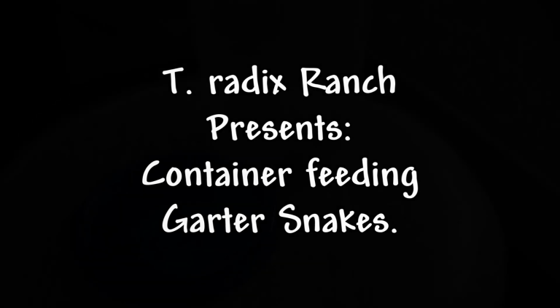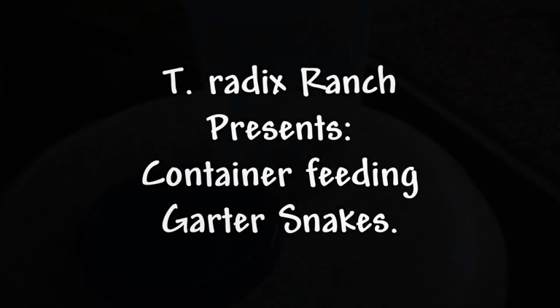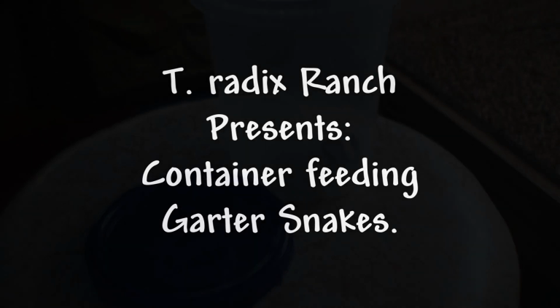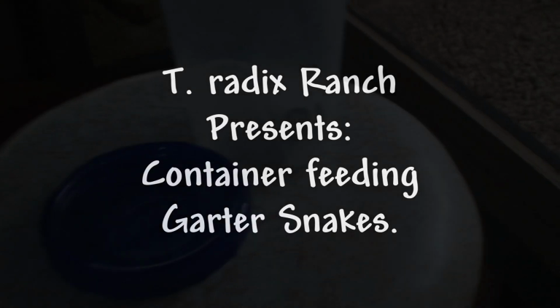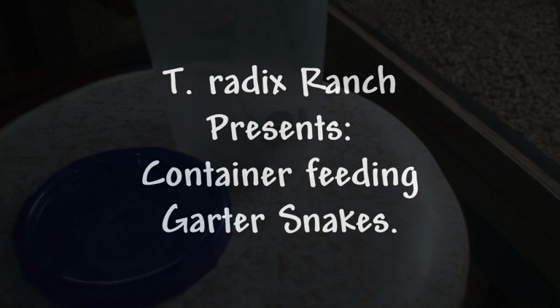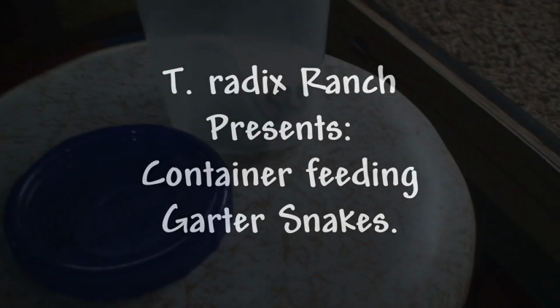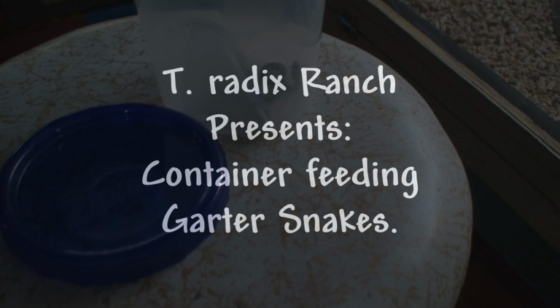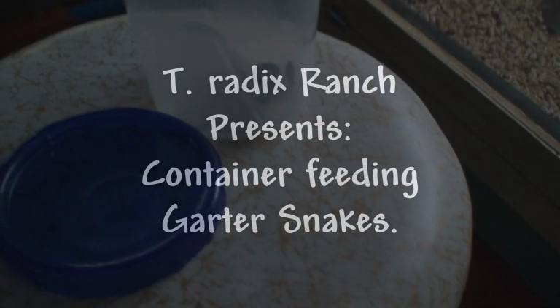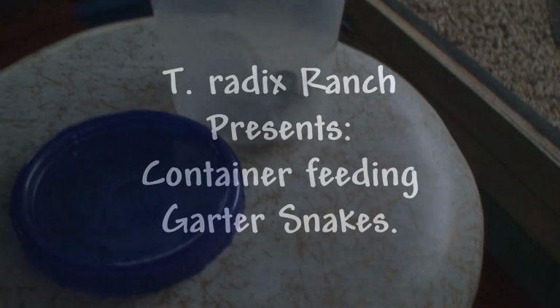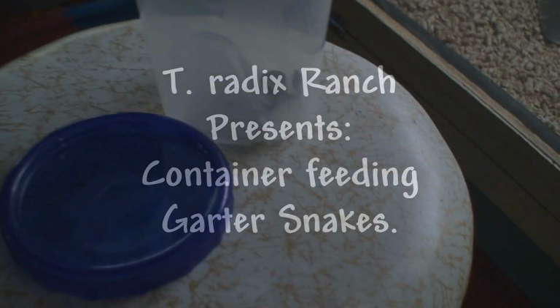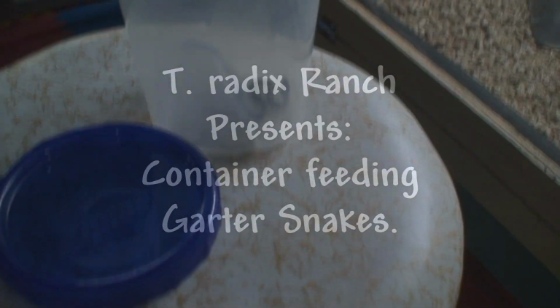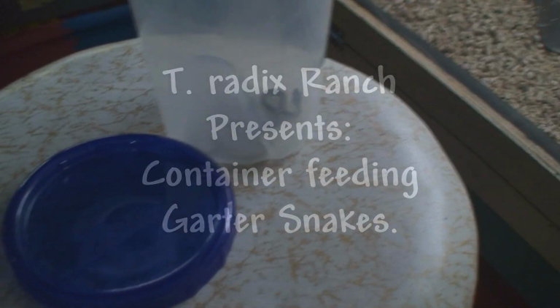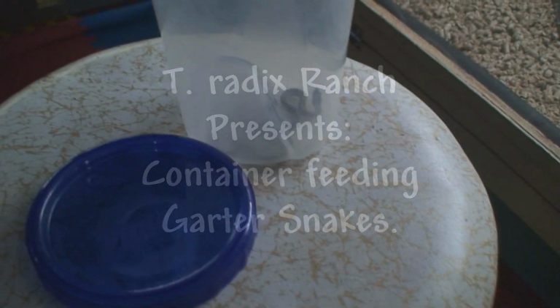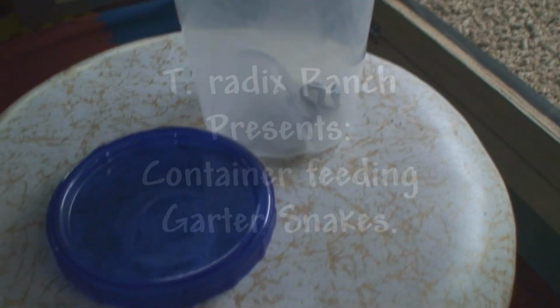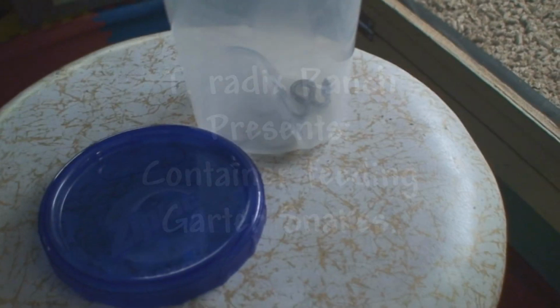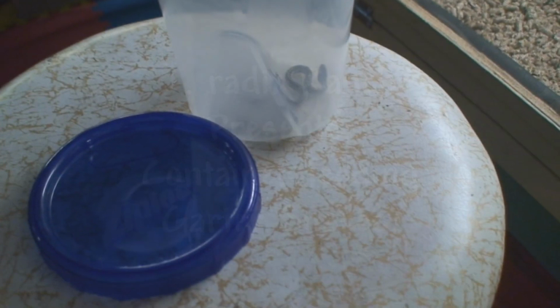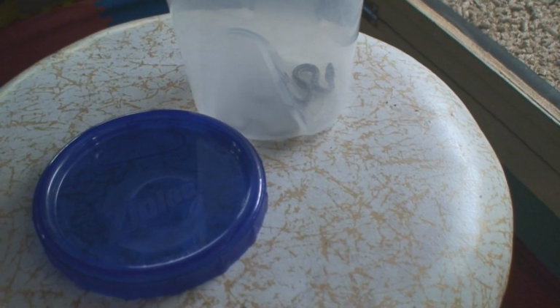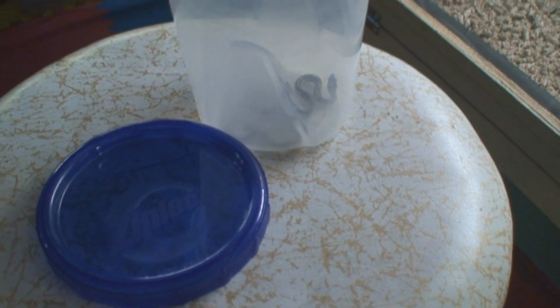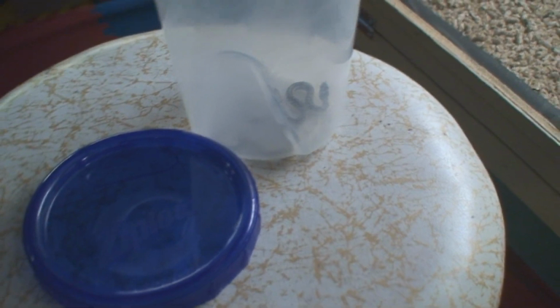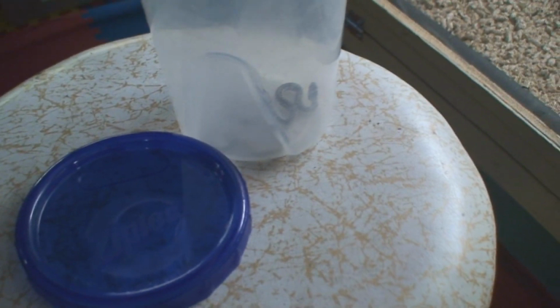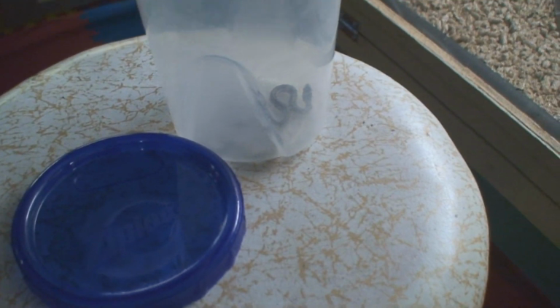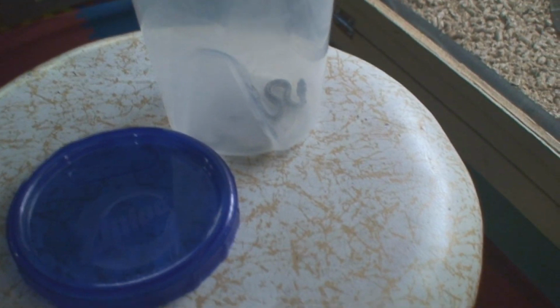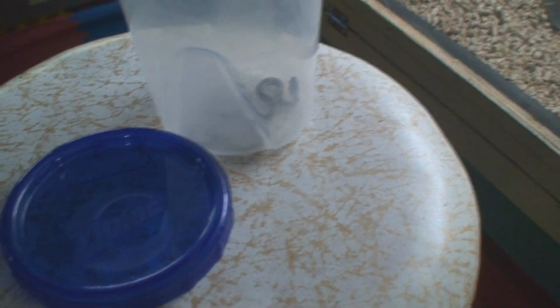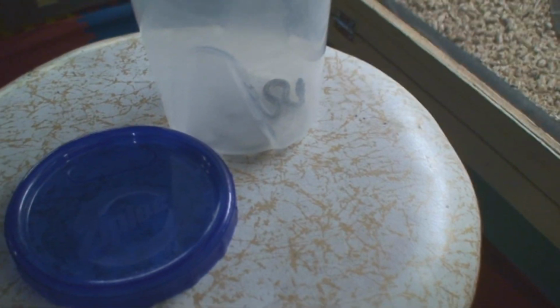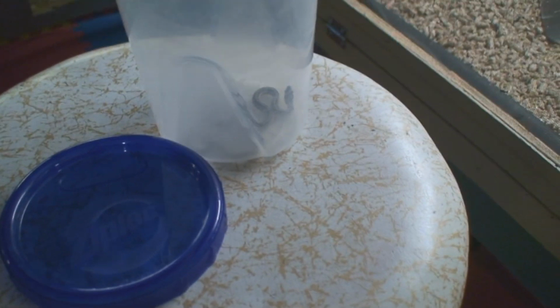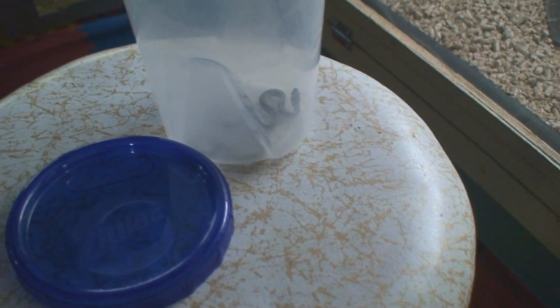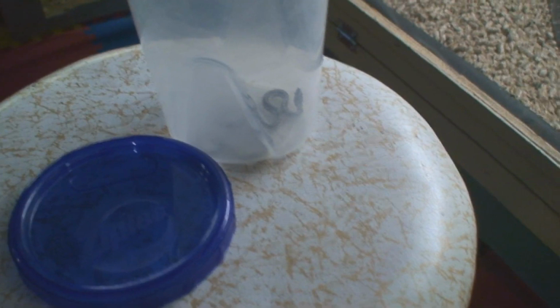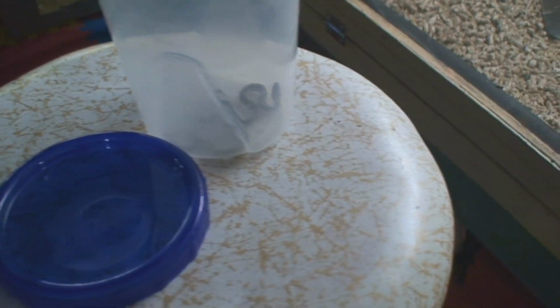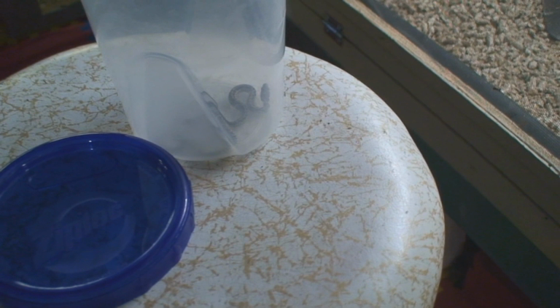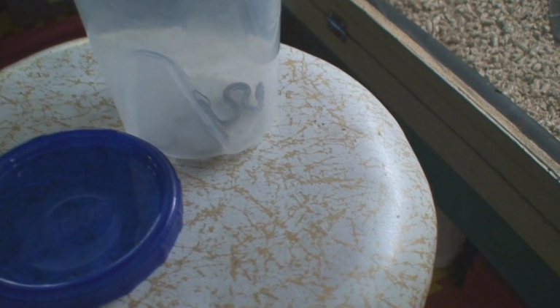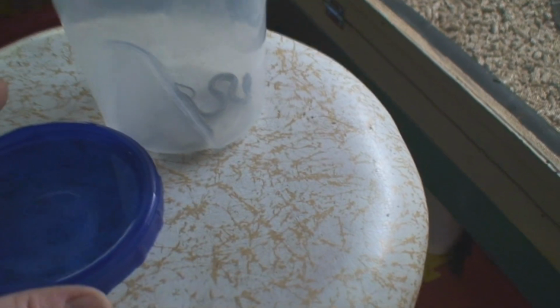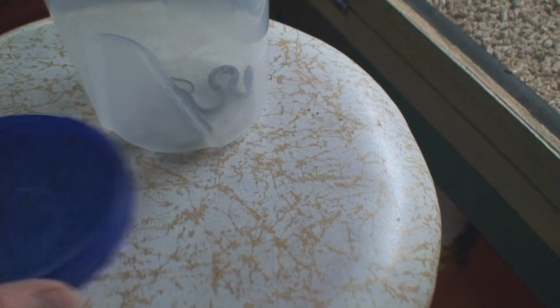Welcome to T-Radix Ranch. I thought I'd throw together a little video on using a certain feeding strategy for troubled eaters.